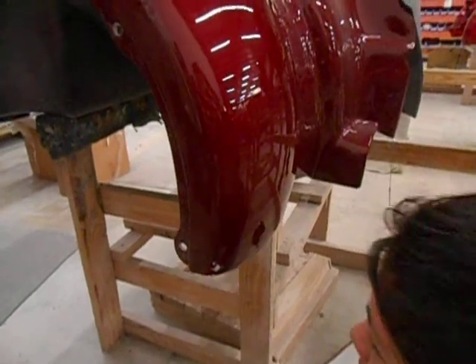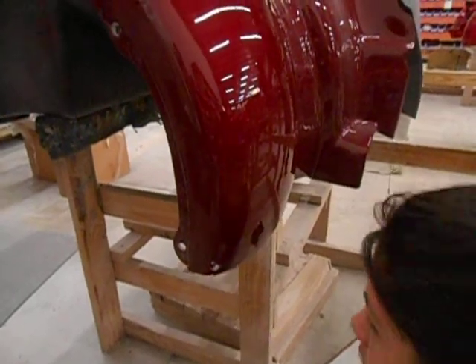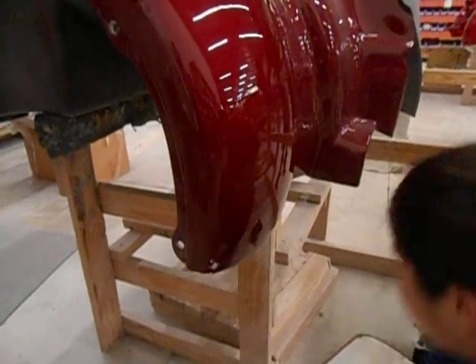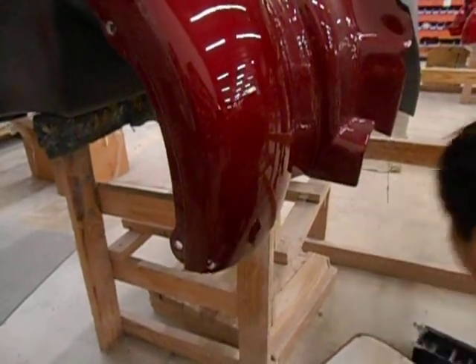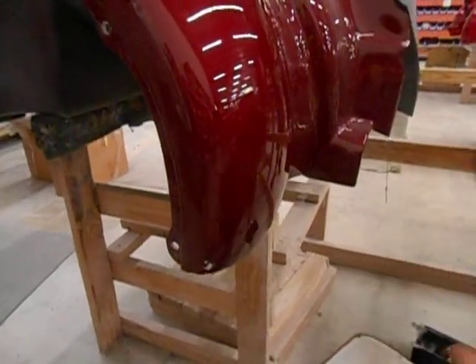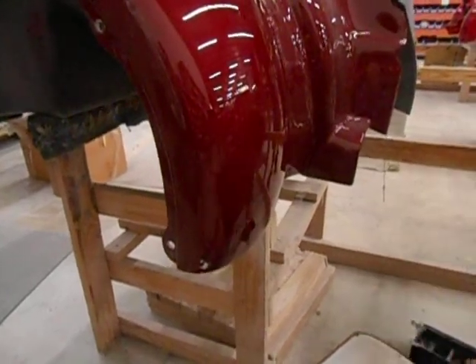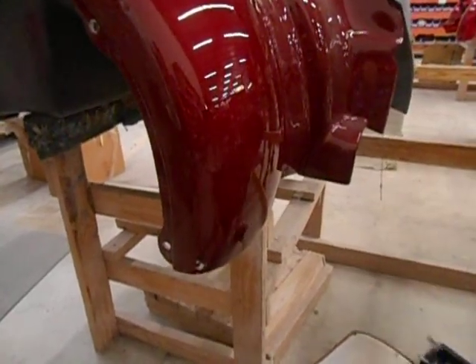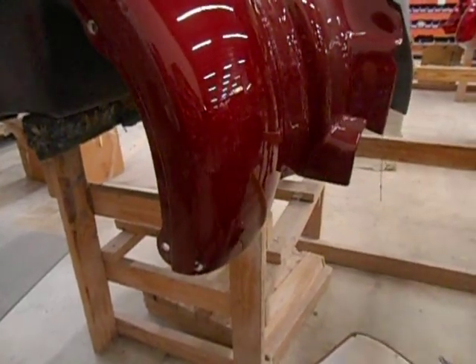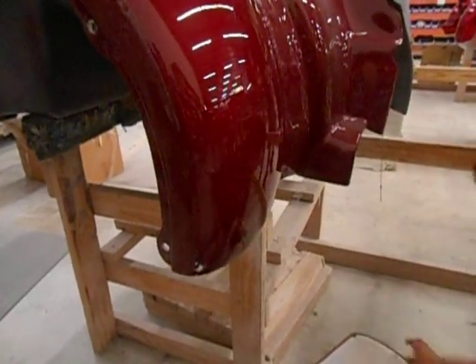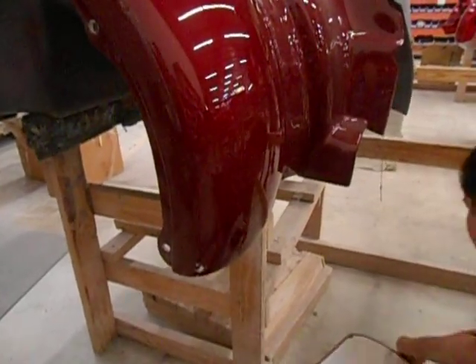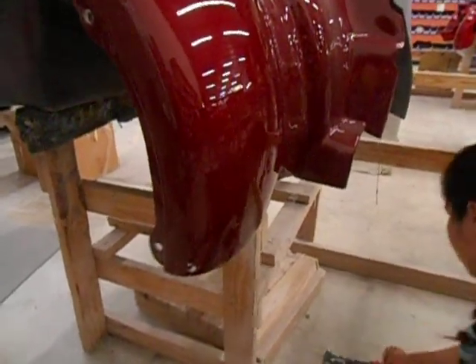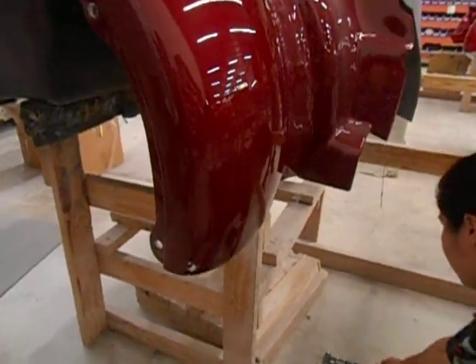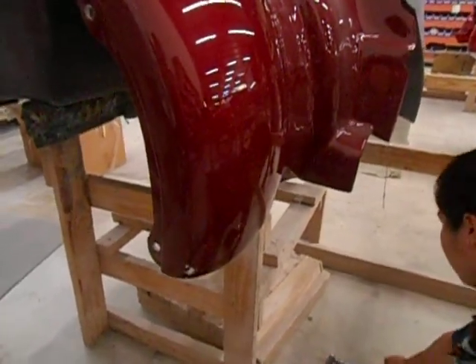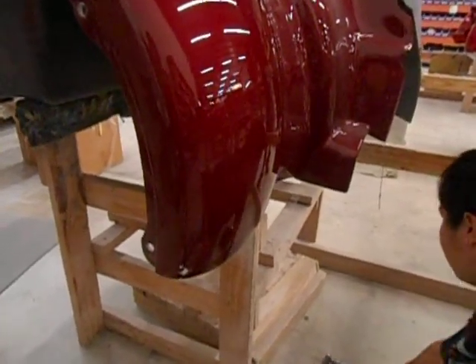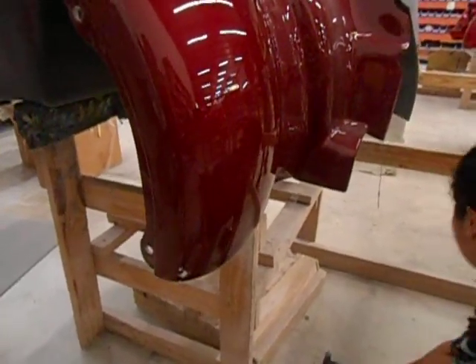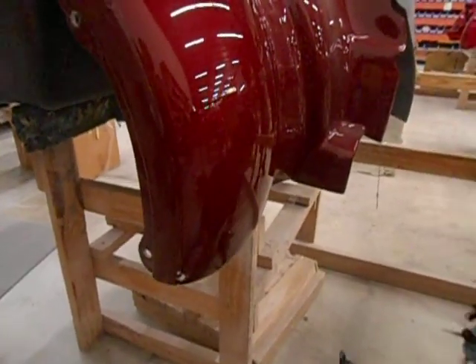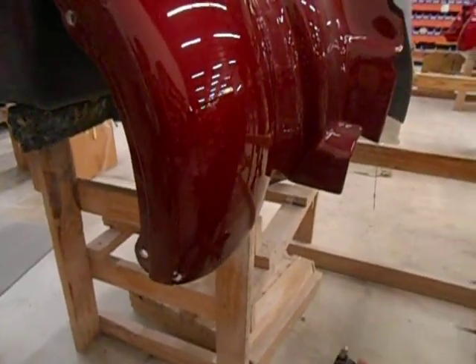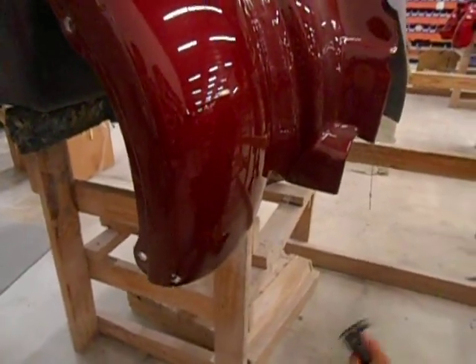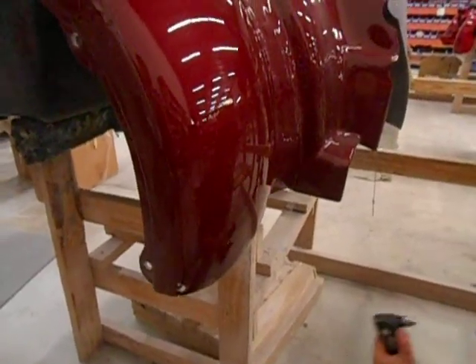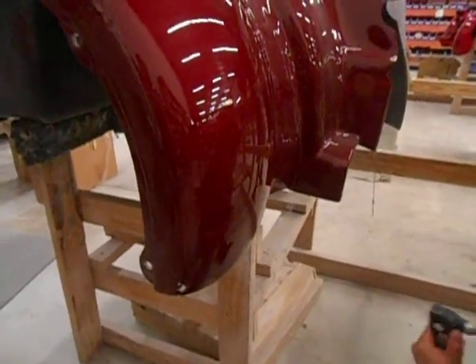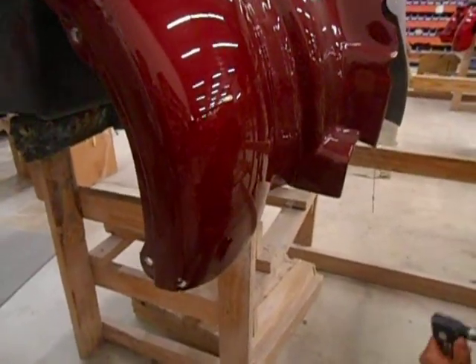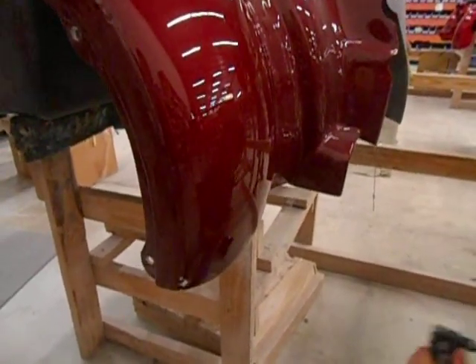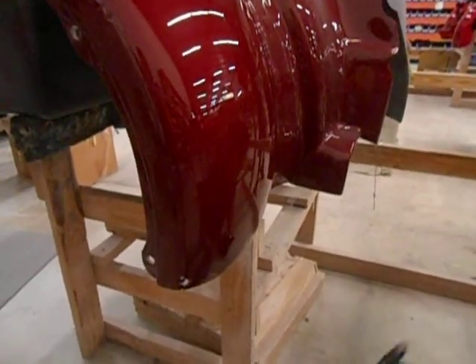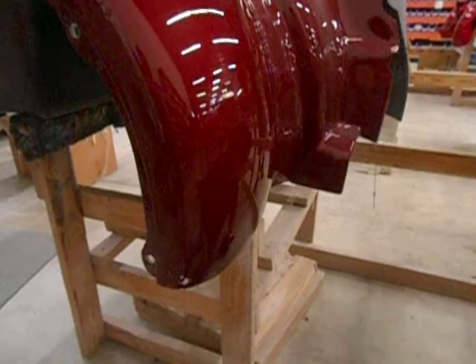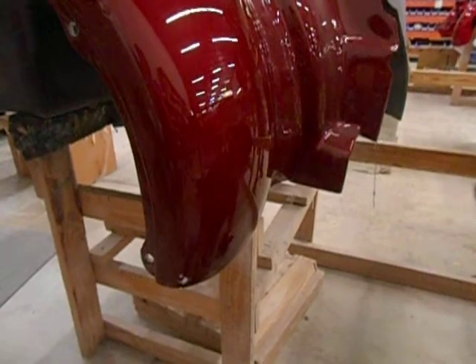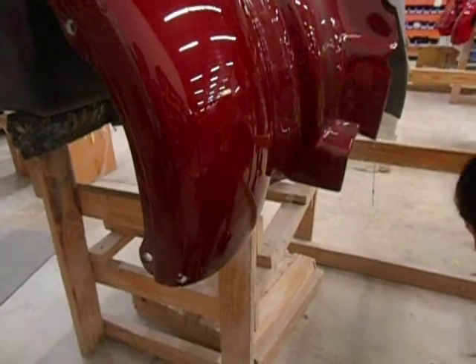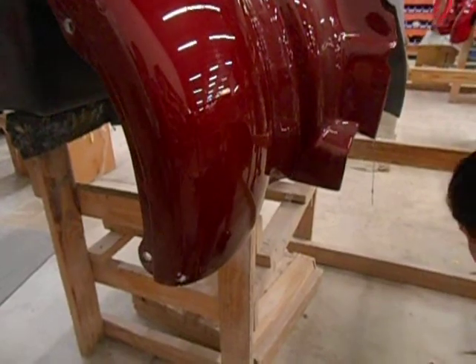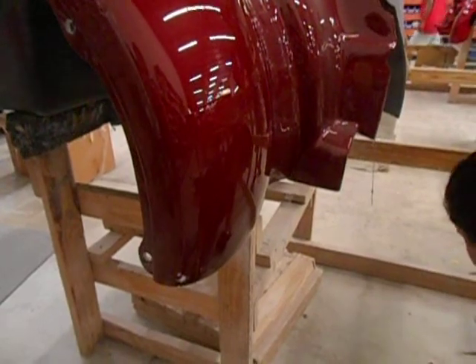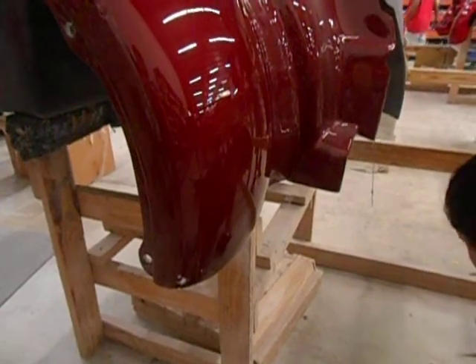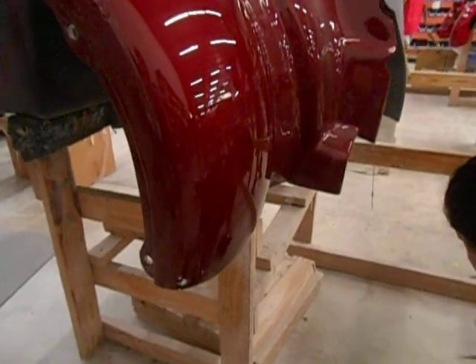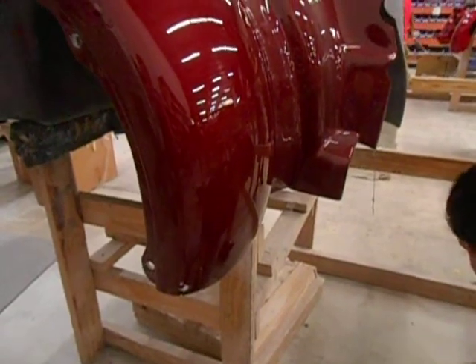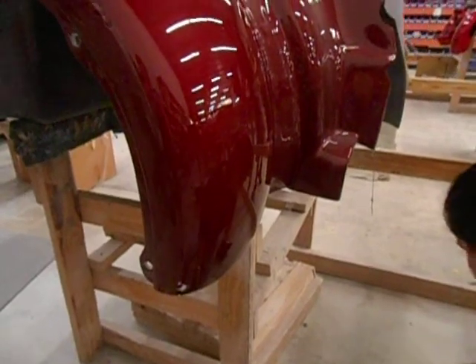Once the hole has been drilled, you will then snap the fender bra to the body.